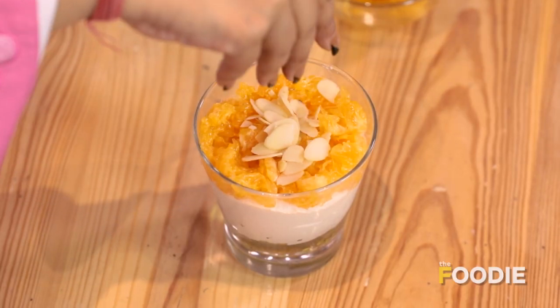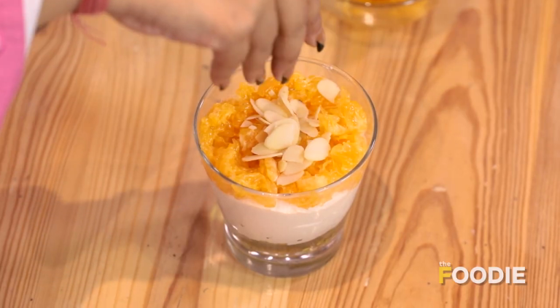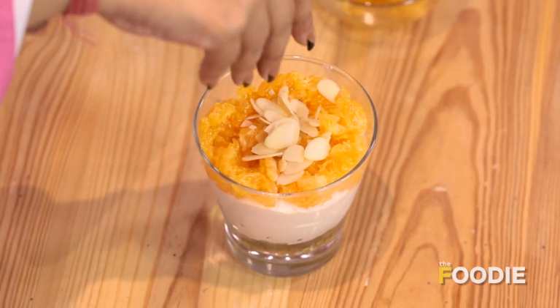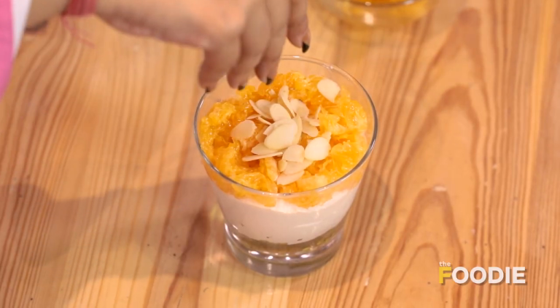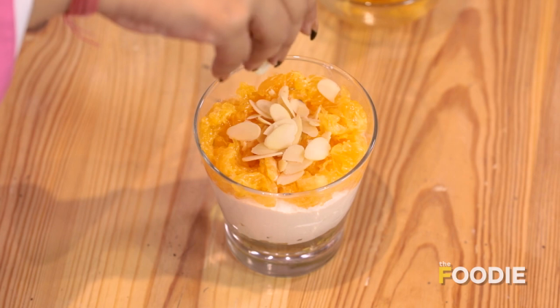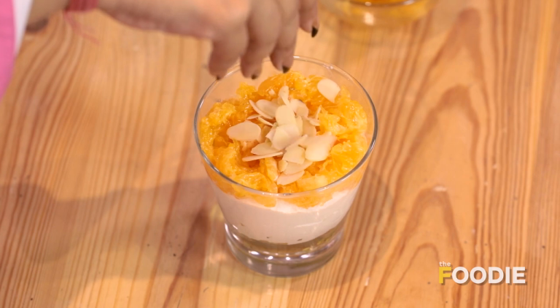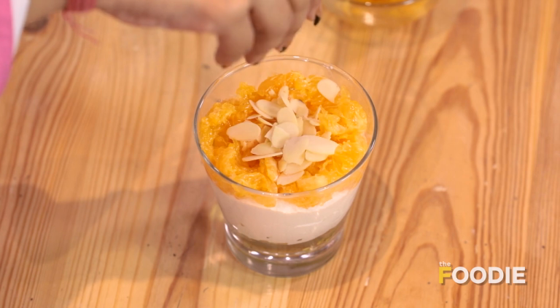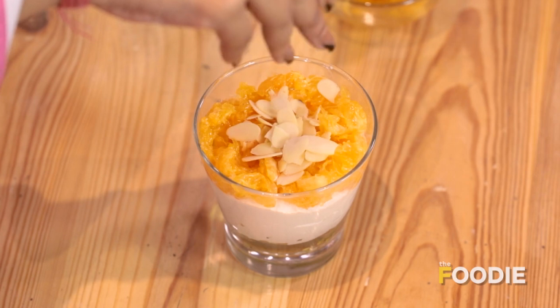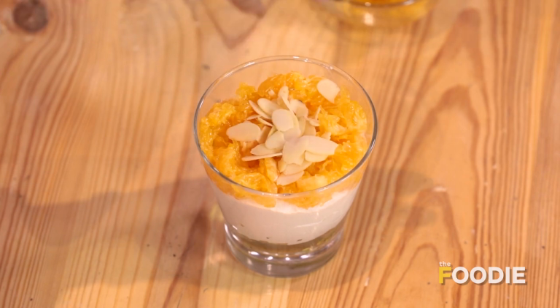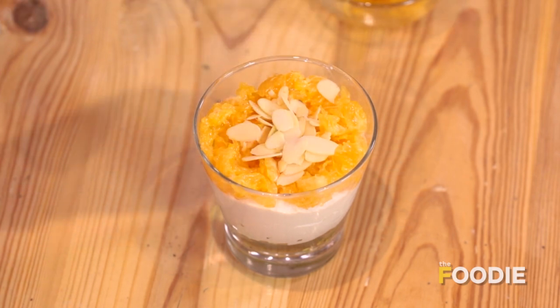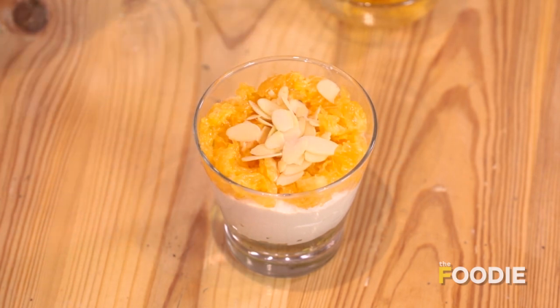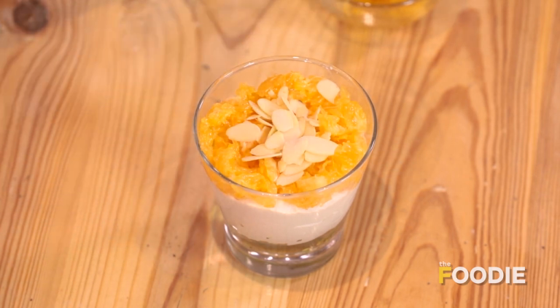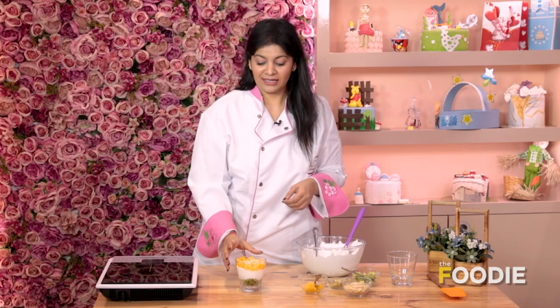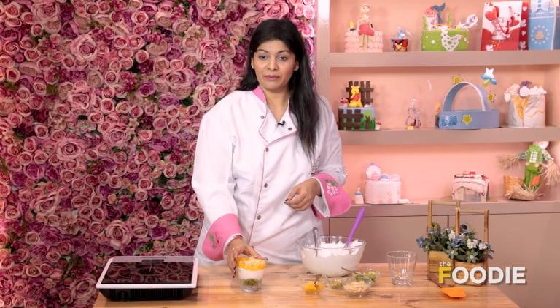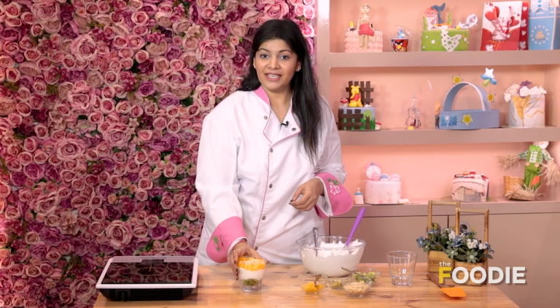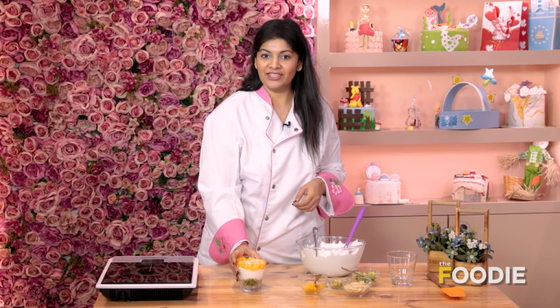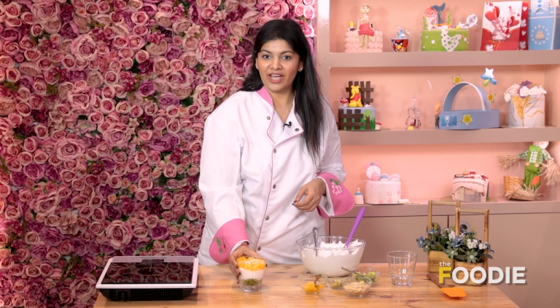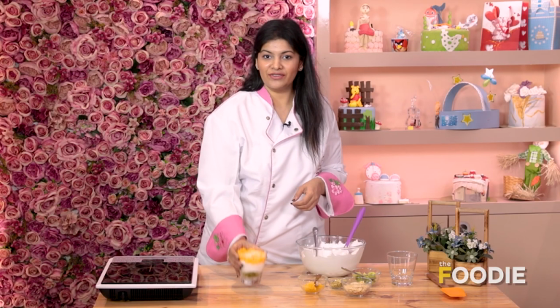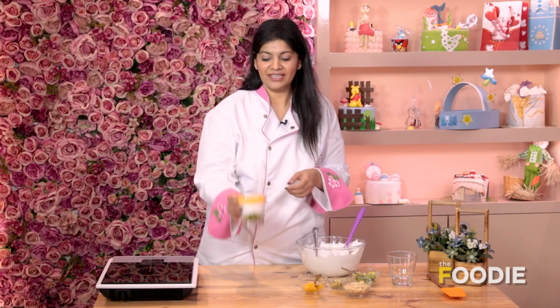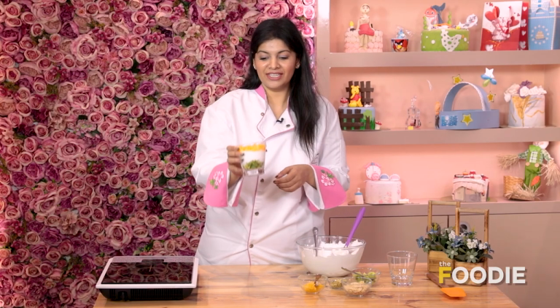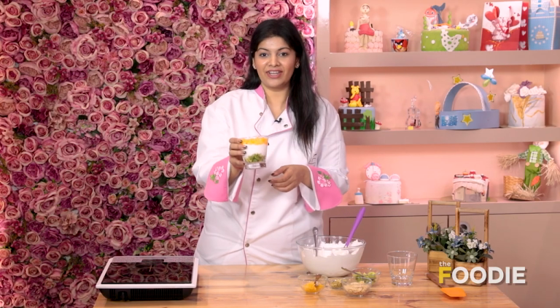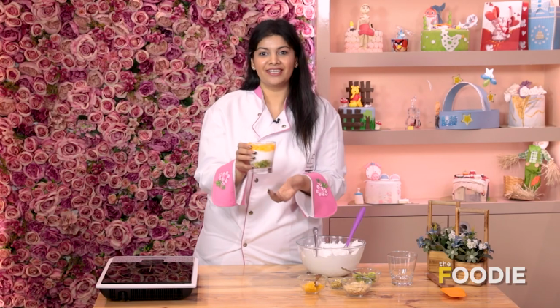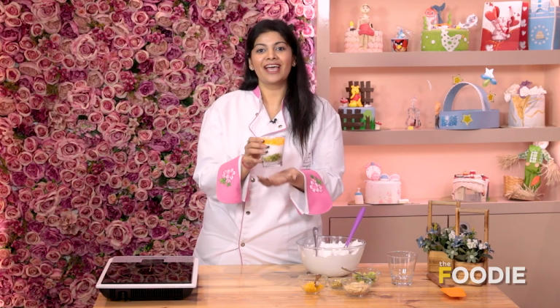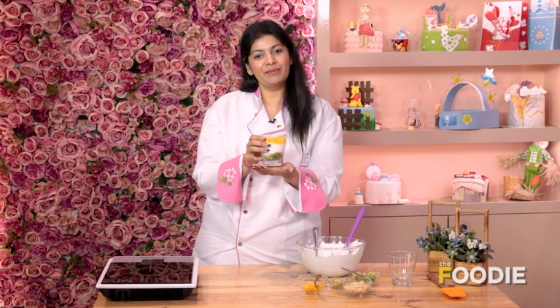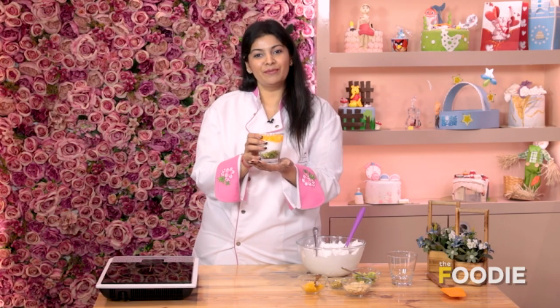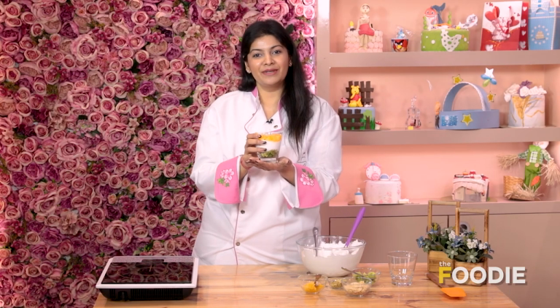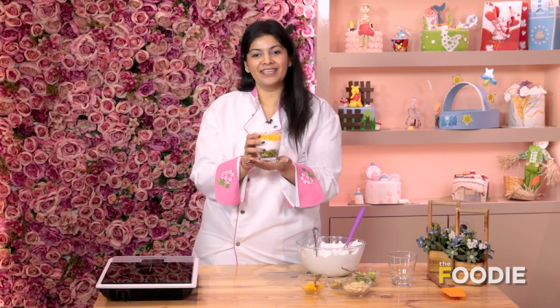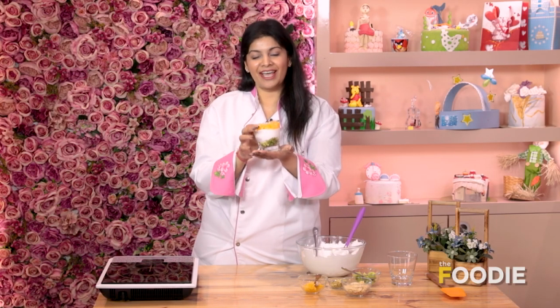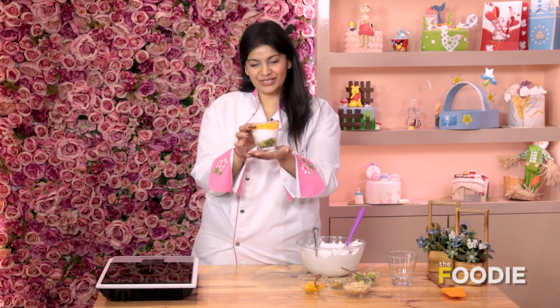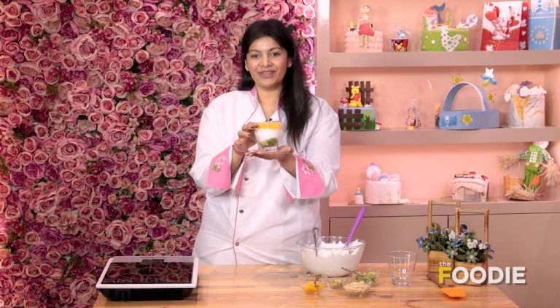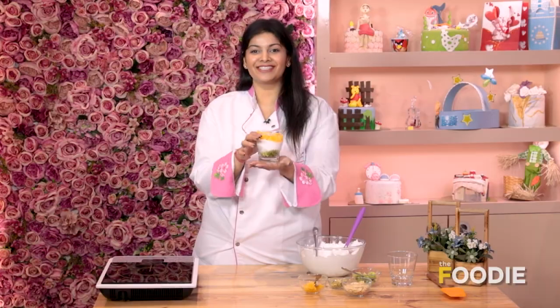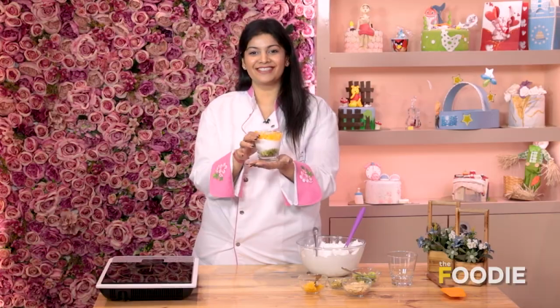You can experiment with the flavours, and an amazing trifle is ready. Happy Republic Day and enjoy the dessert!